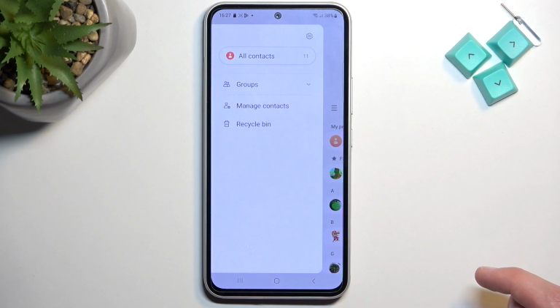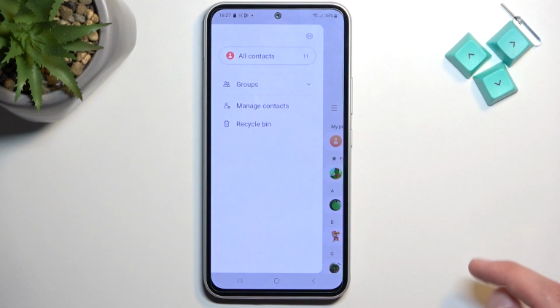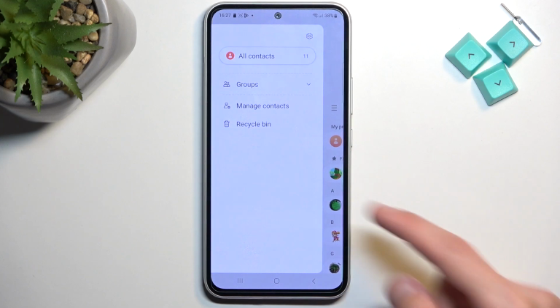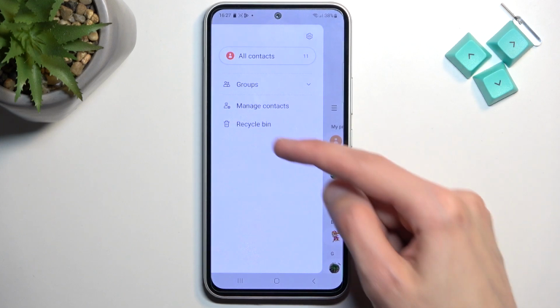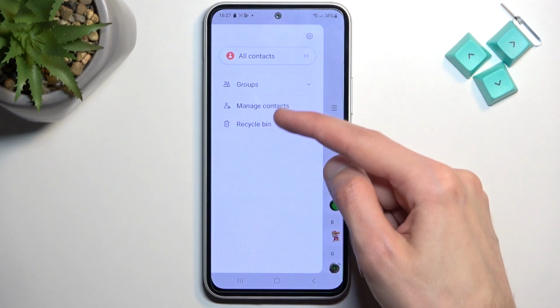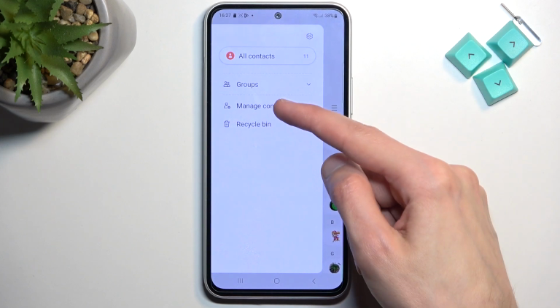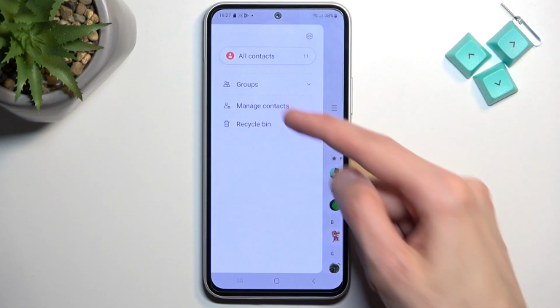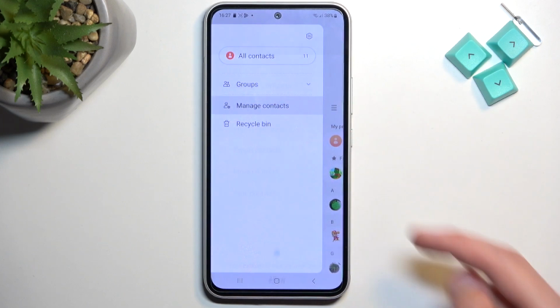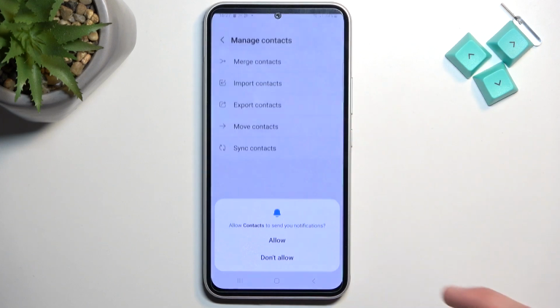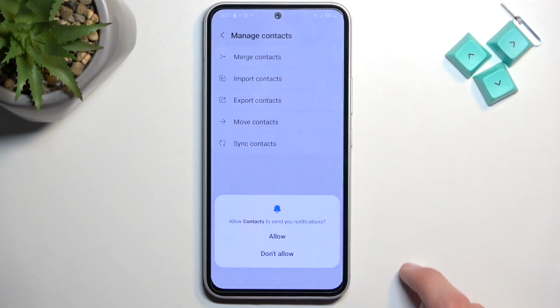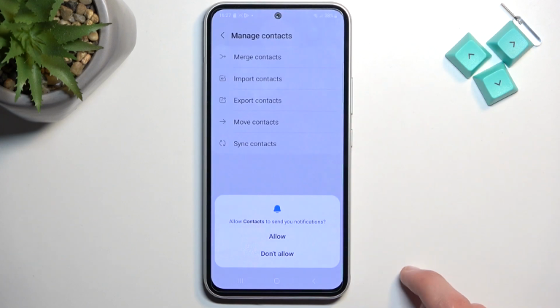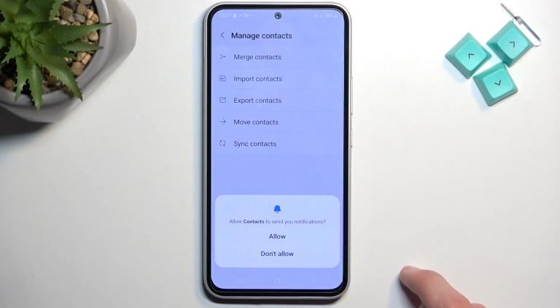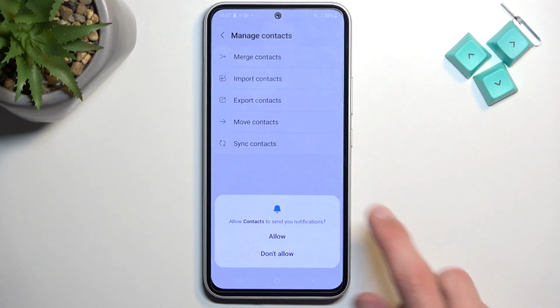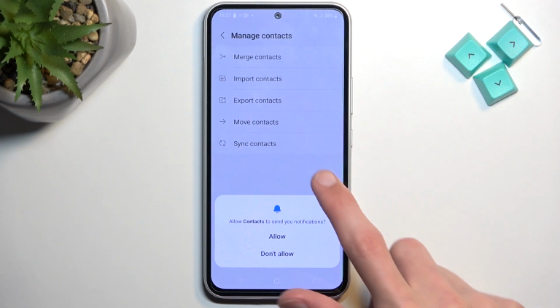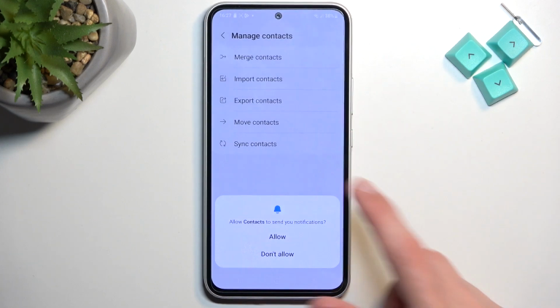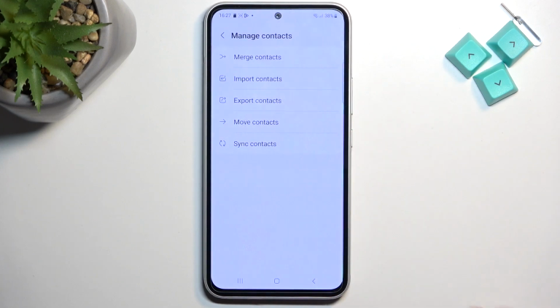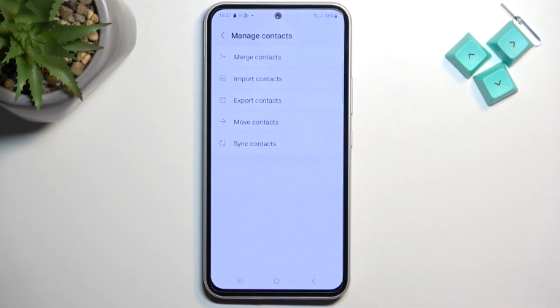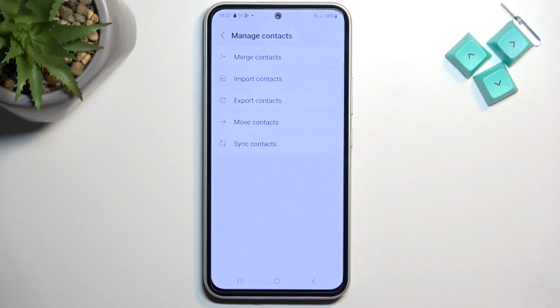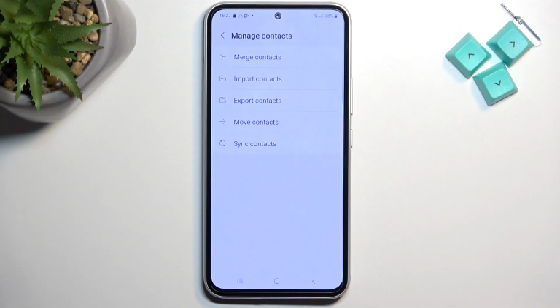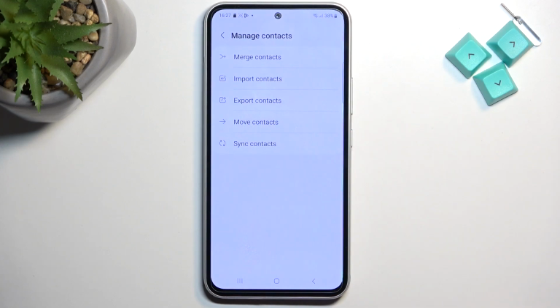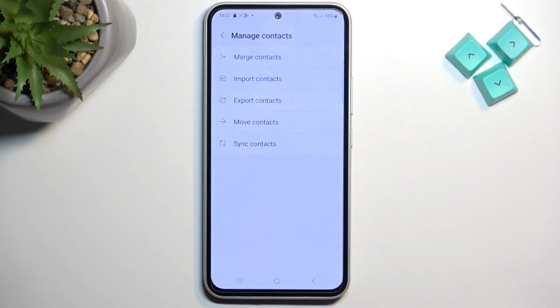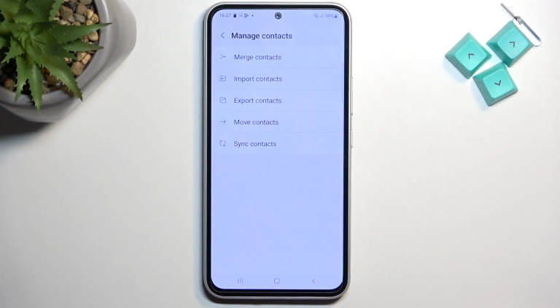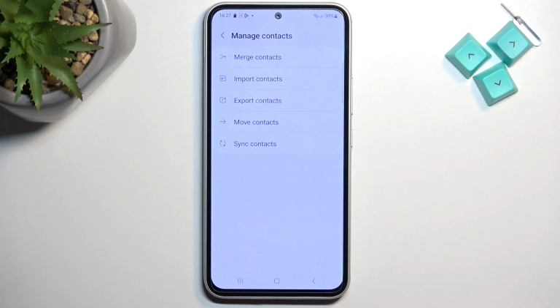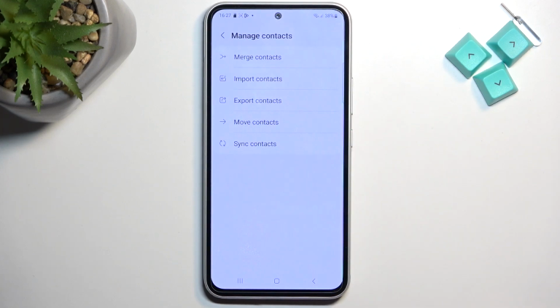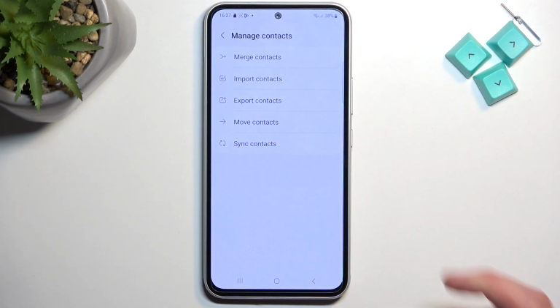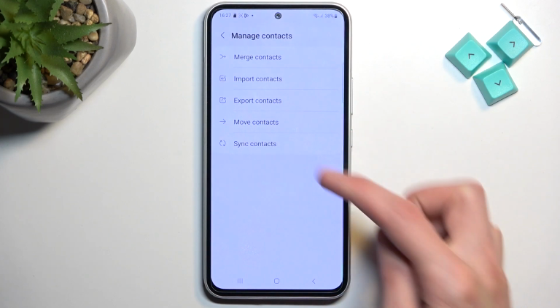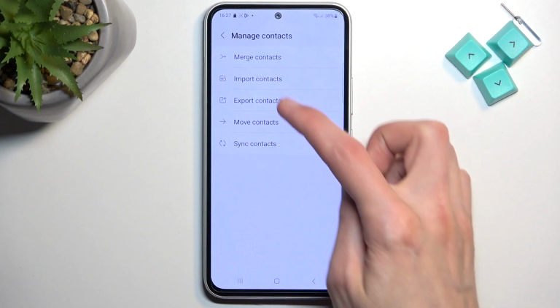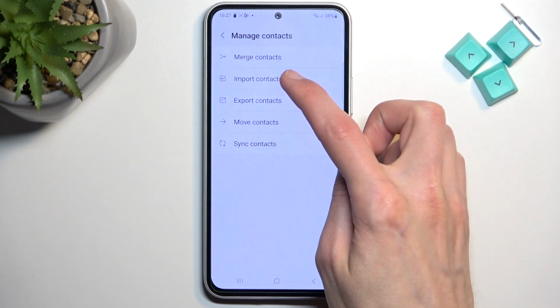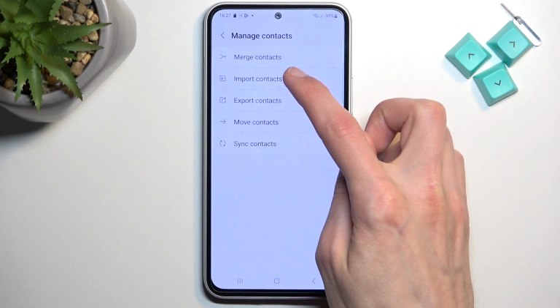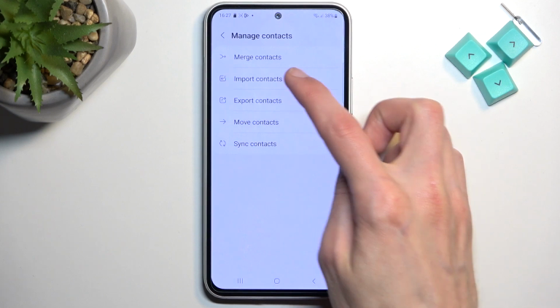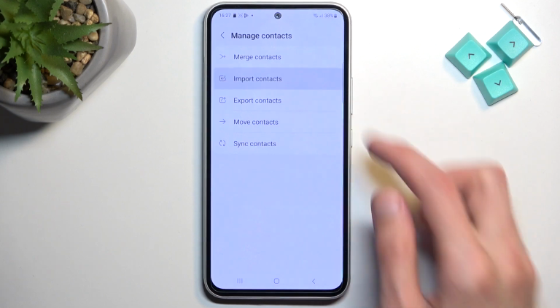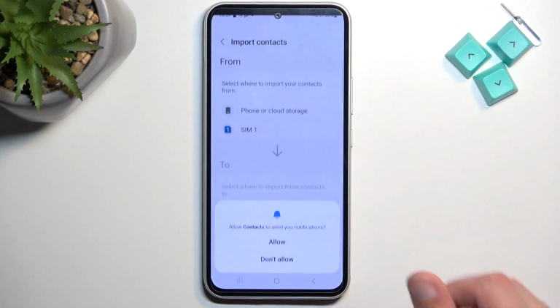From there, select manage contacts, and then select import contacts.